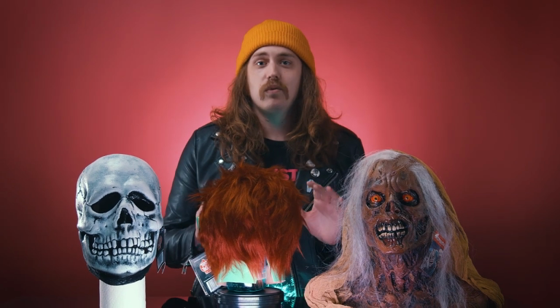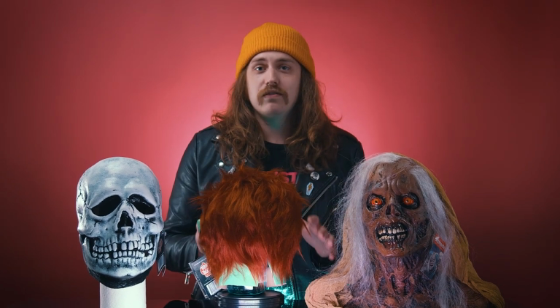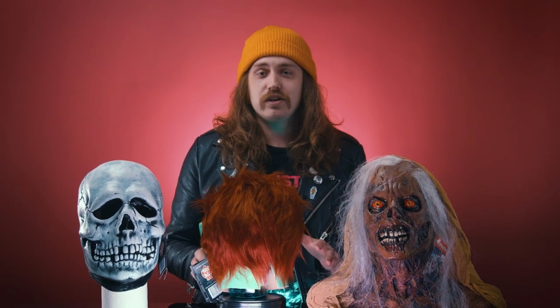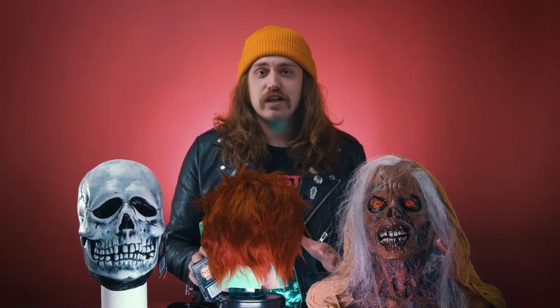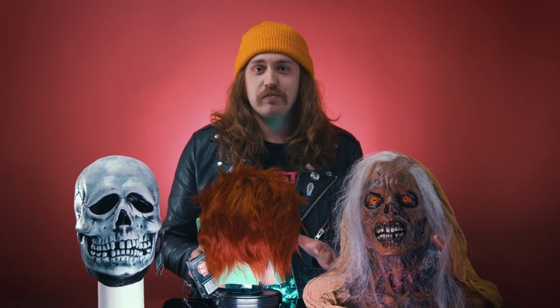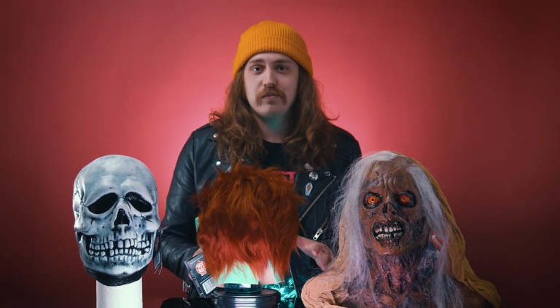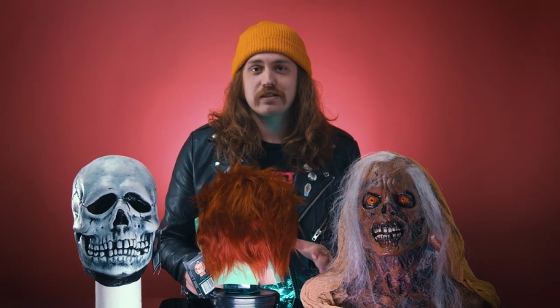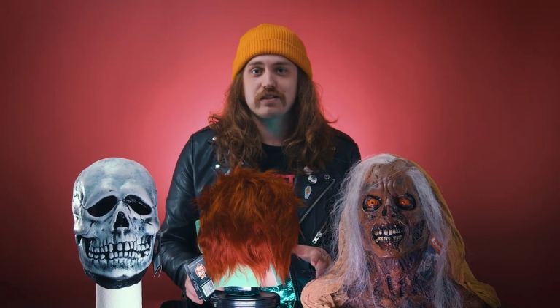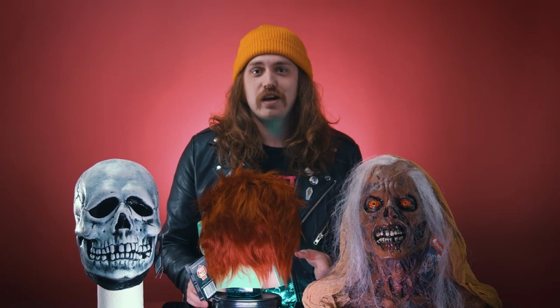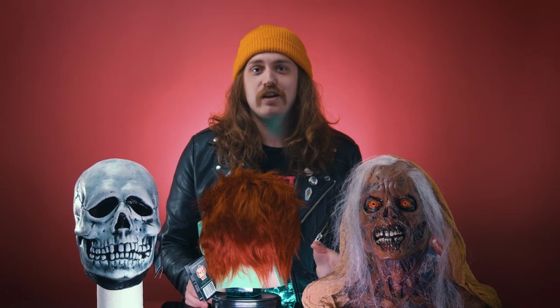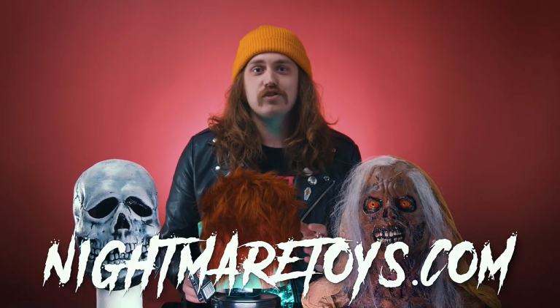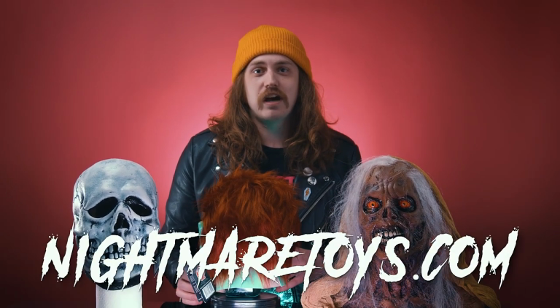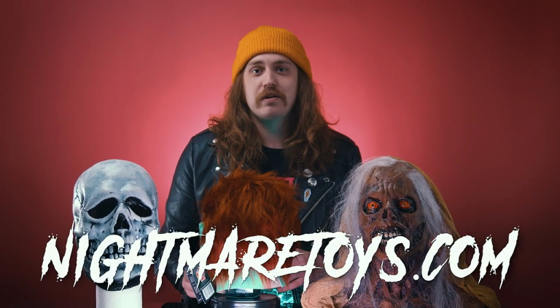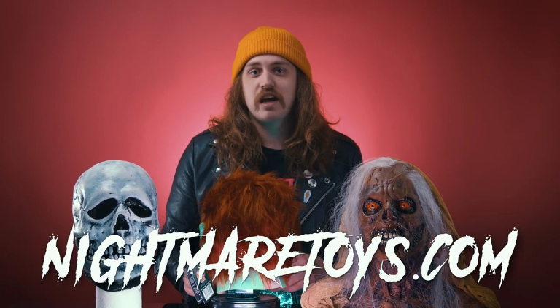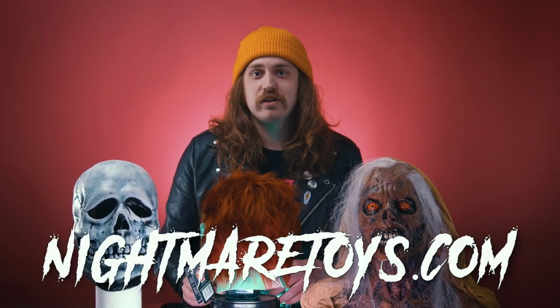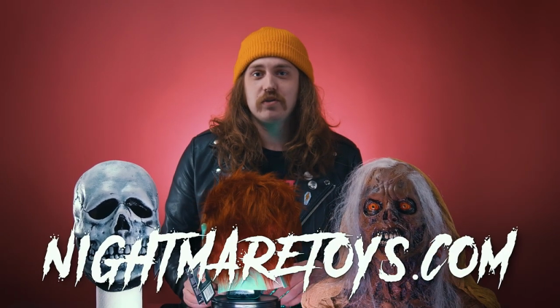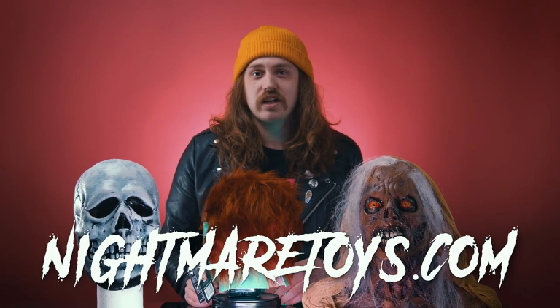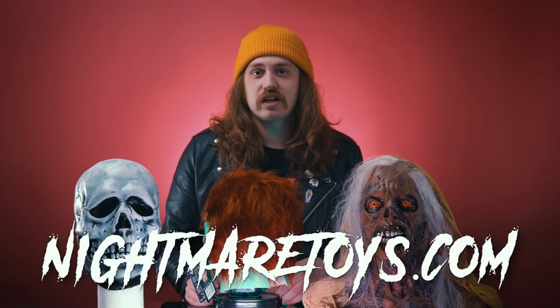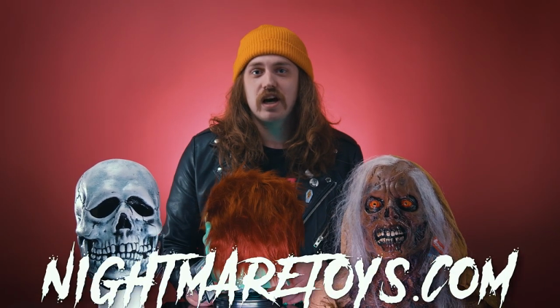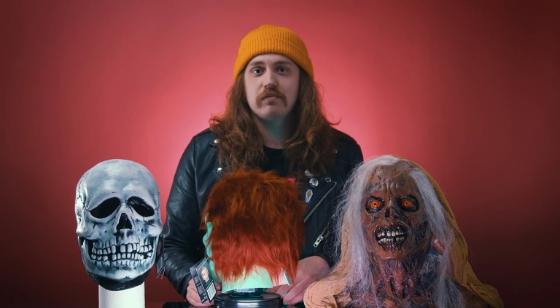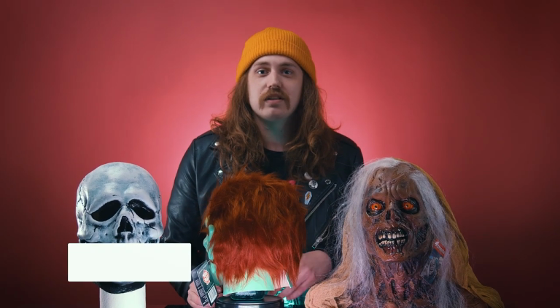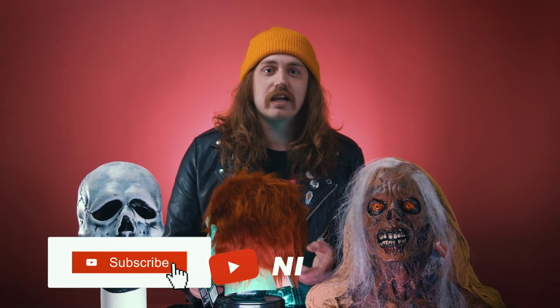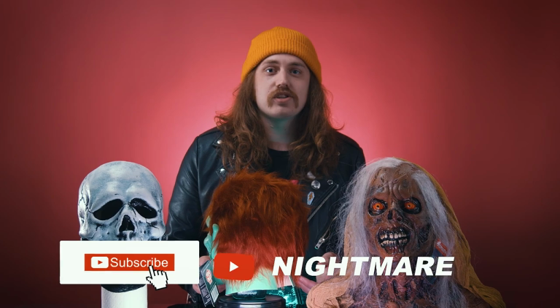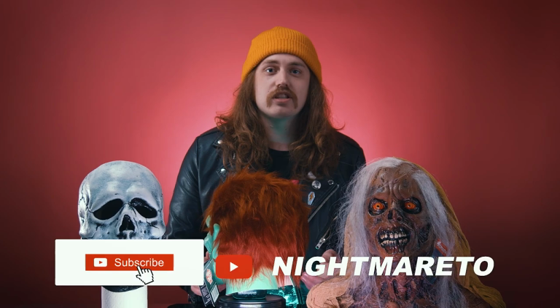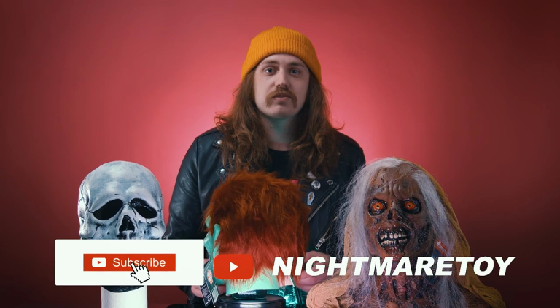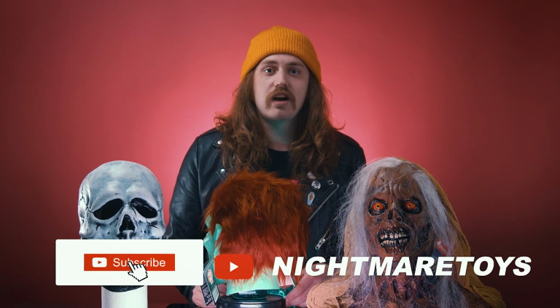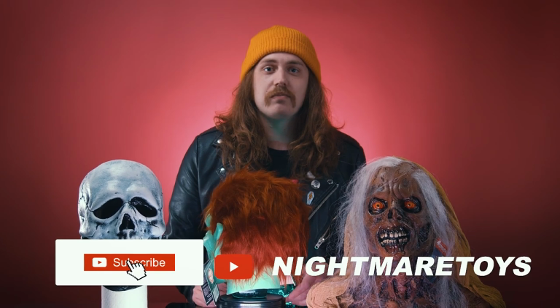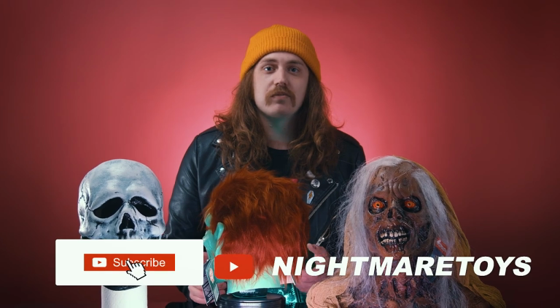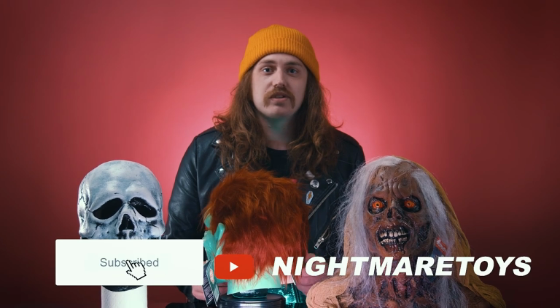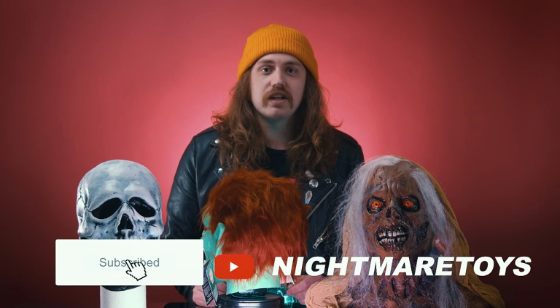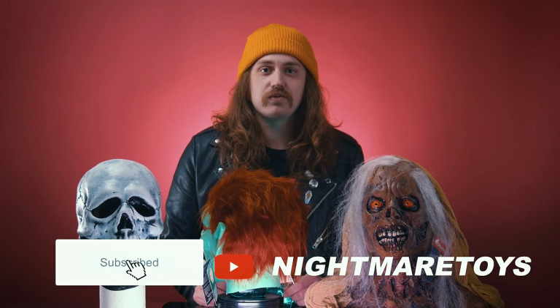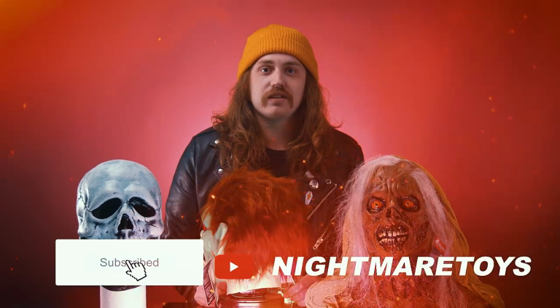Whatever you decide to put your masks on, you should buy them at NightmareToys.com. Like, share, subscribe, and we'll see you next week.